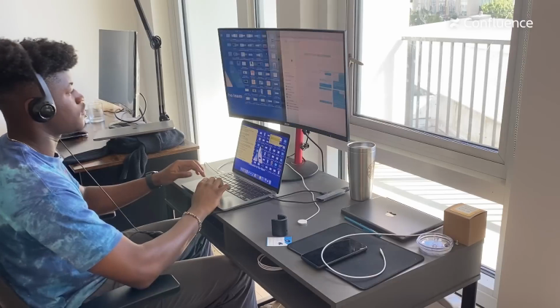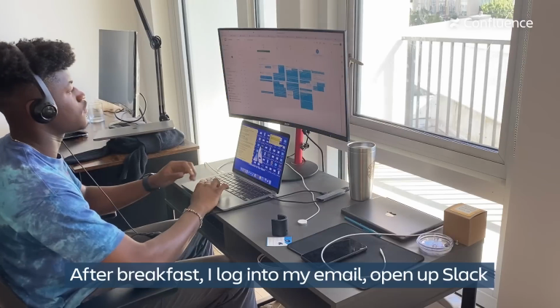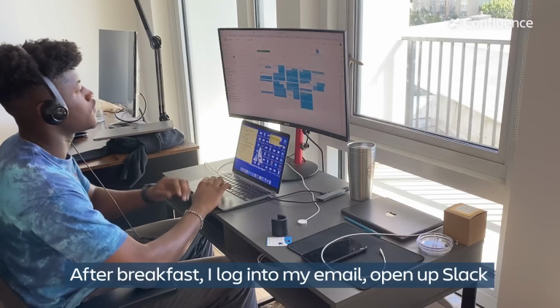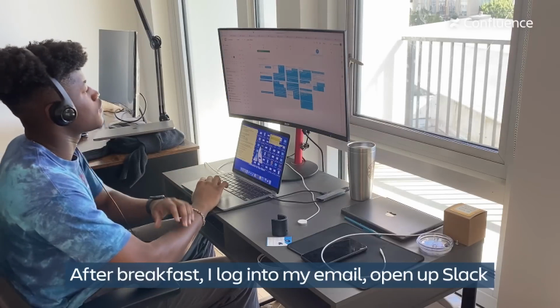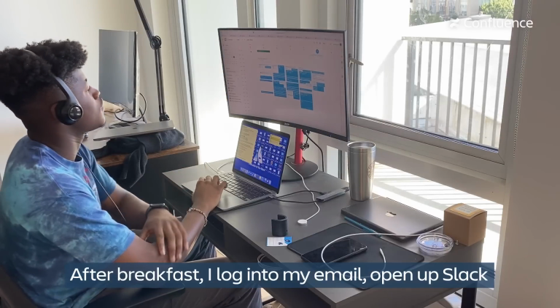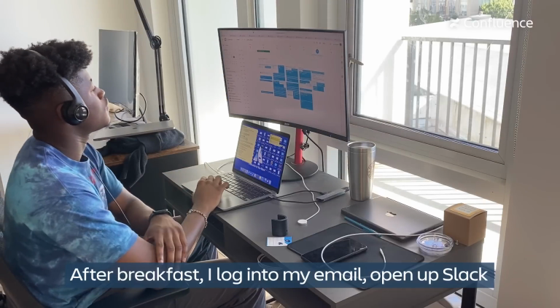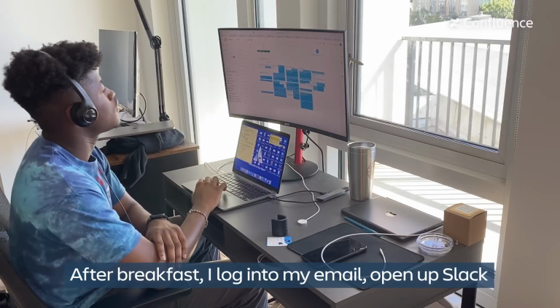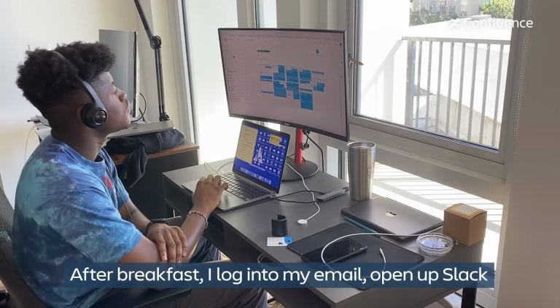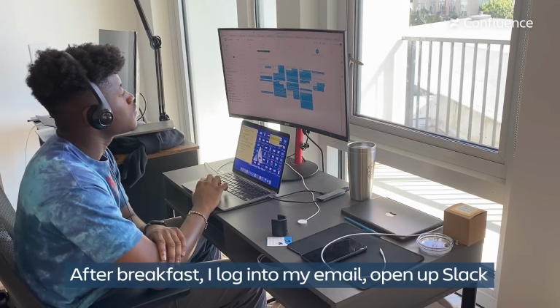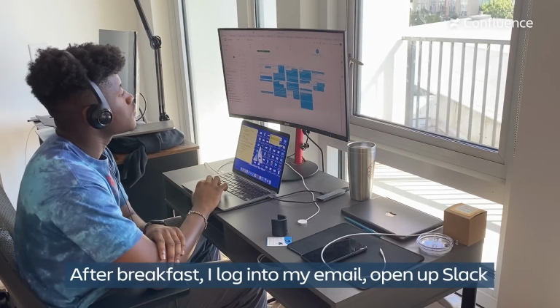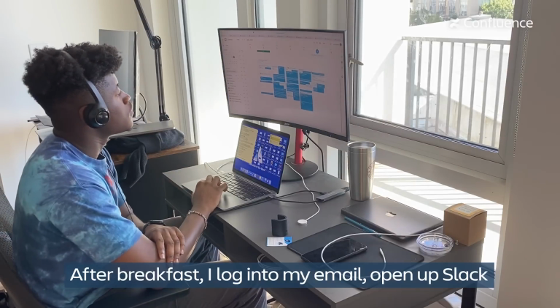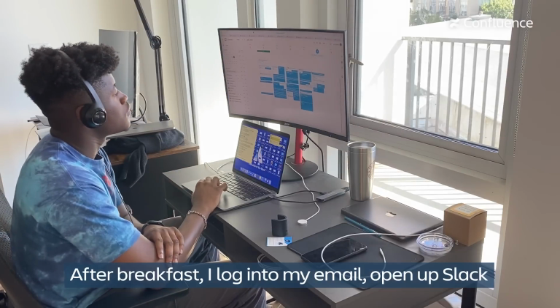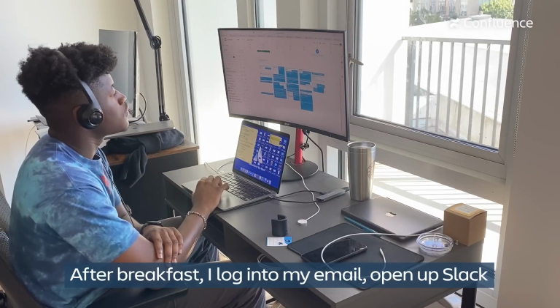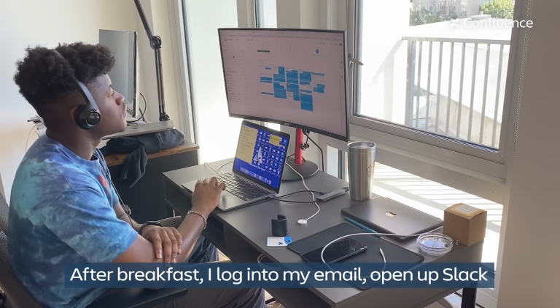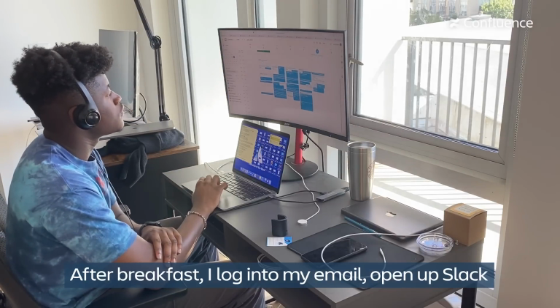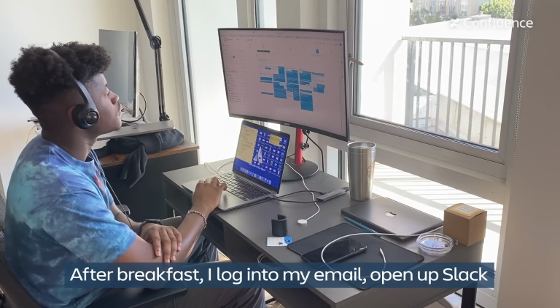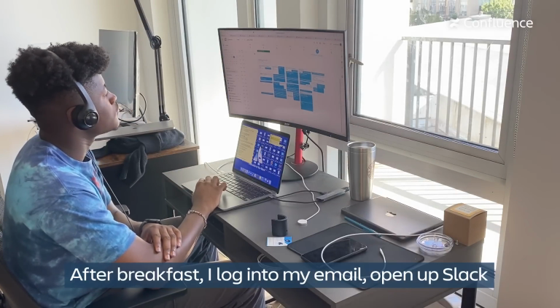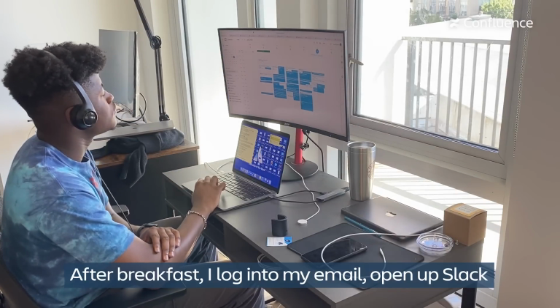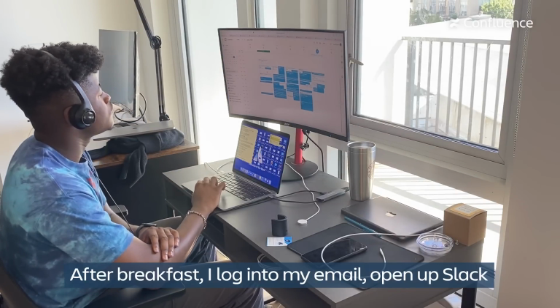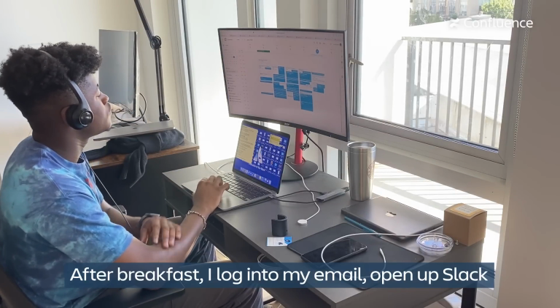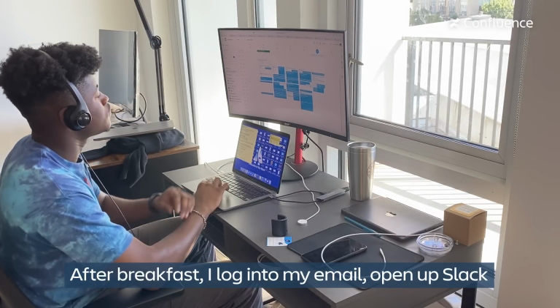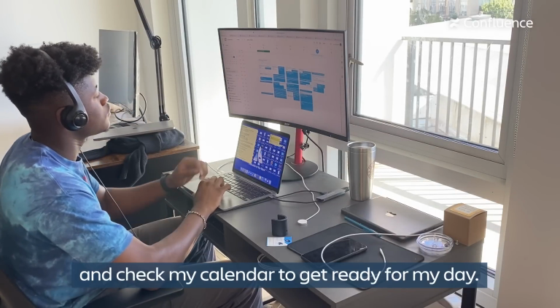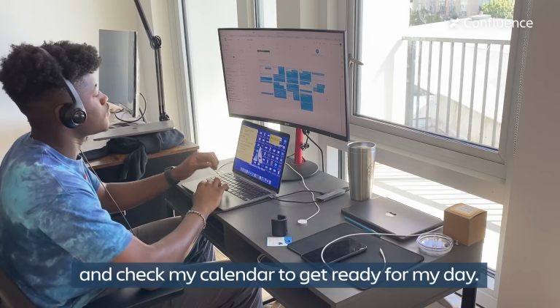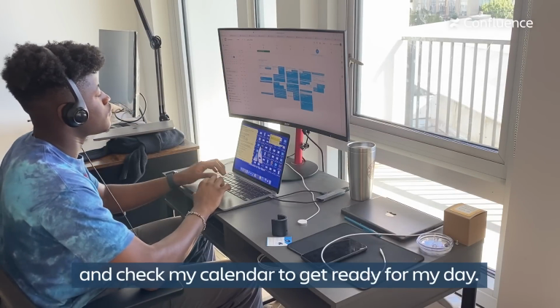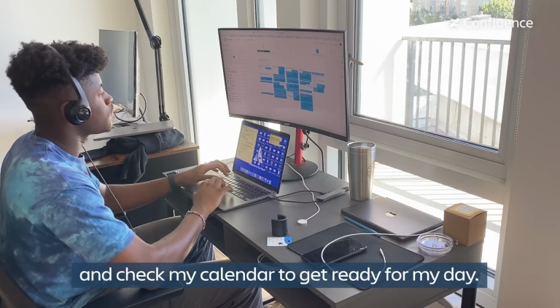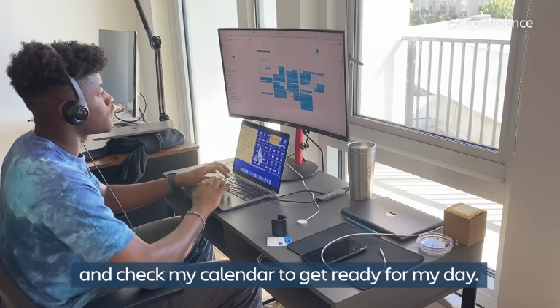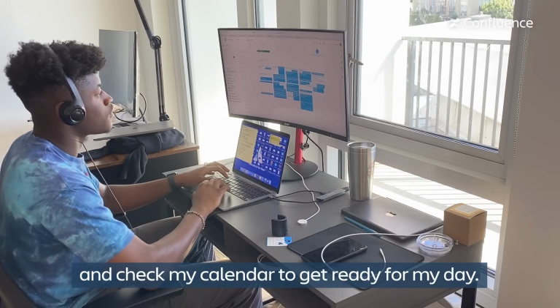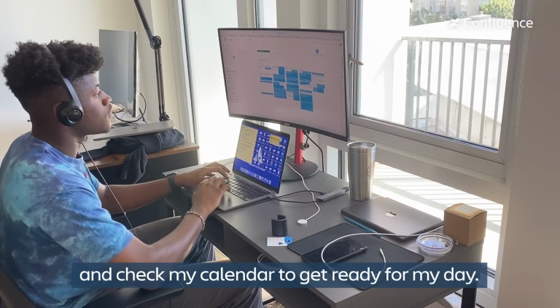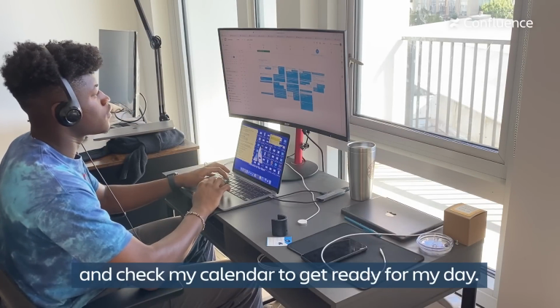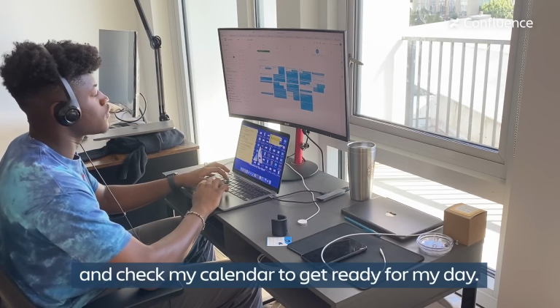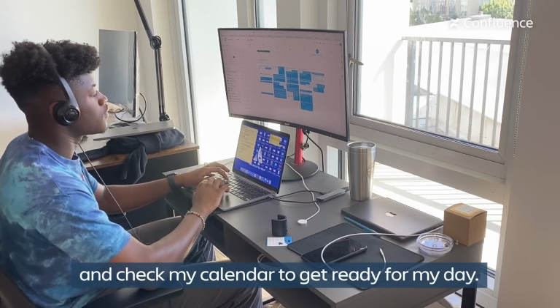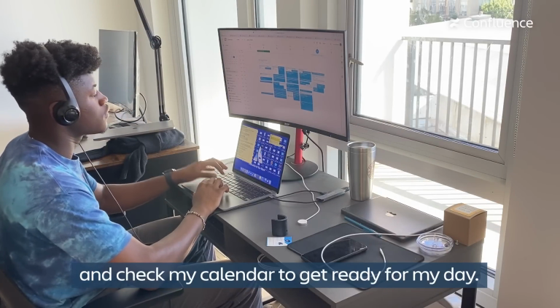After breakfast I log into my email, open up Slack, and check my calendar to get ready for my day.